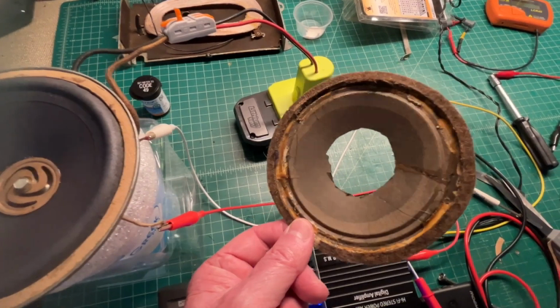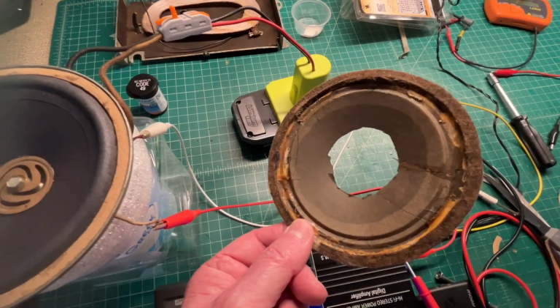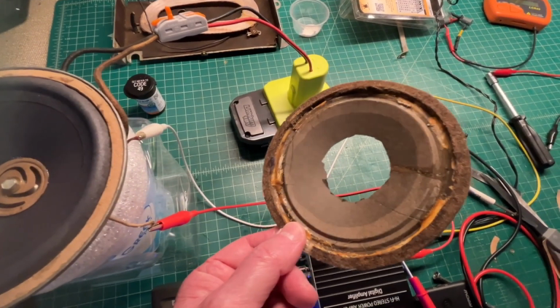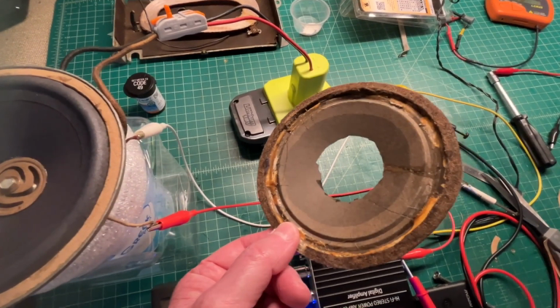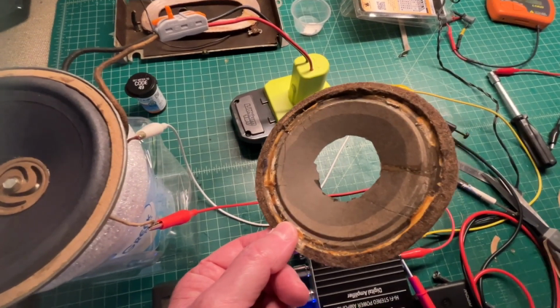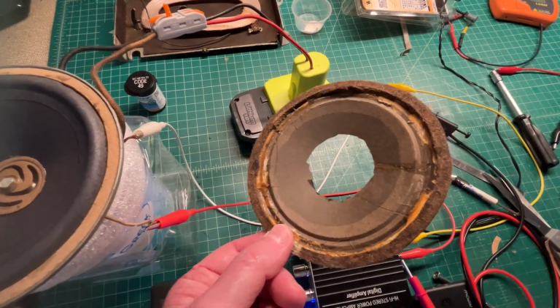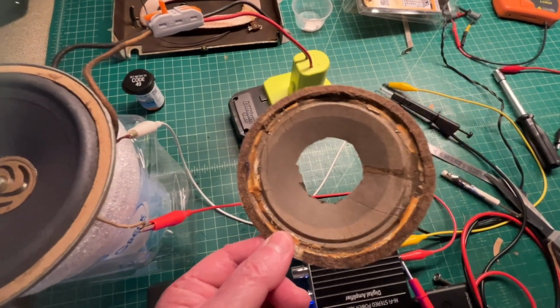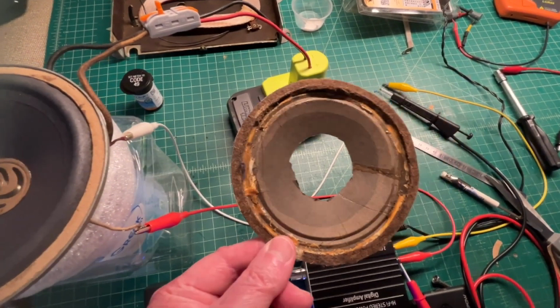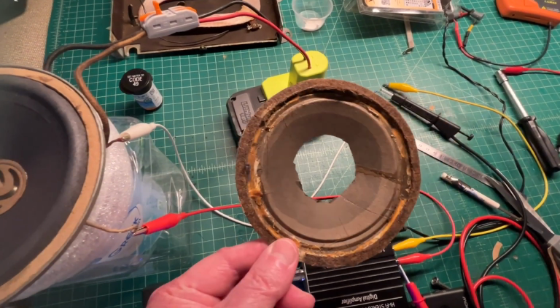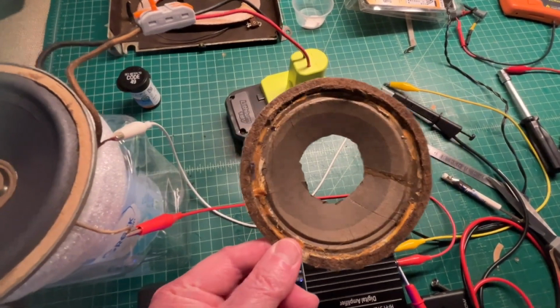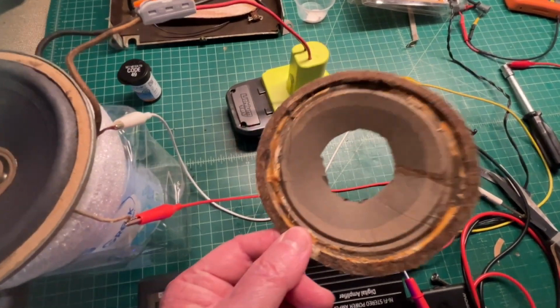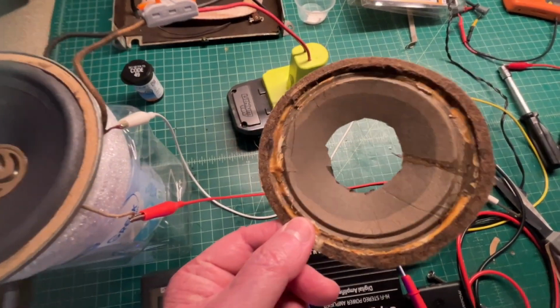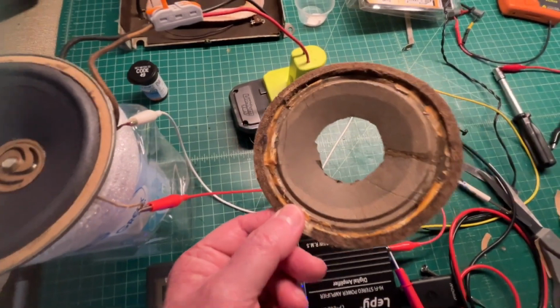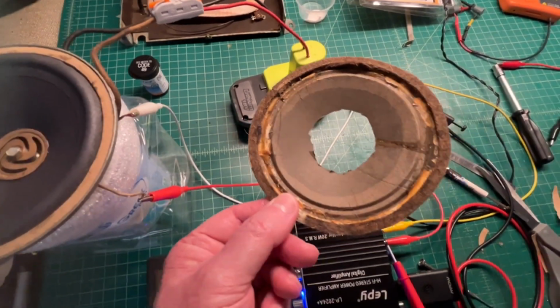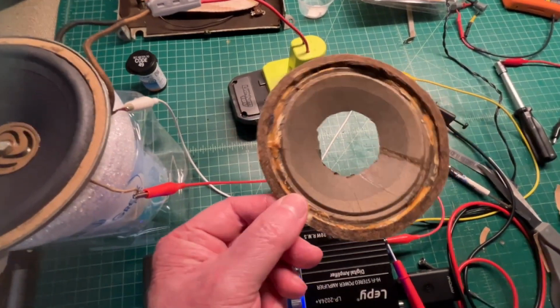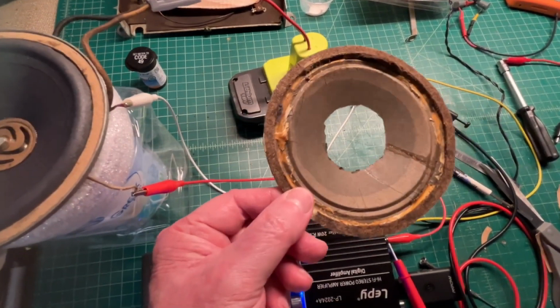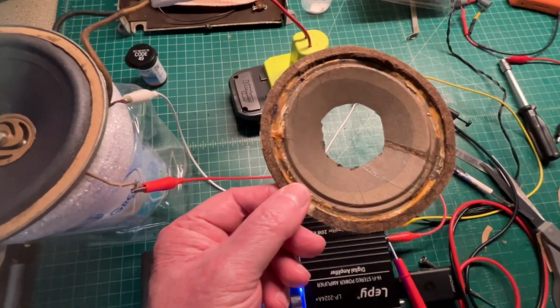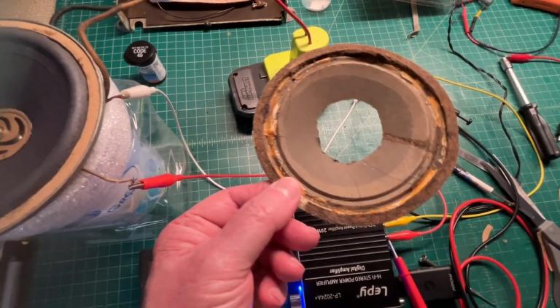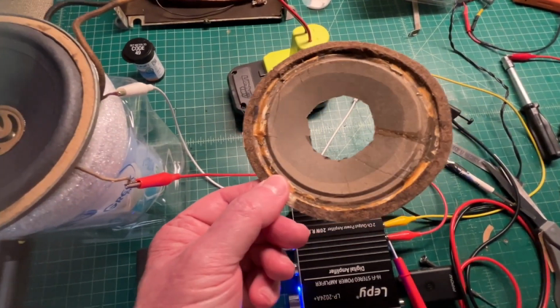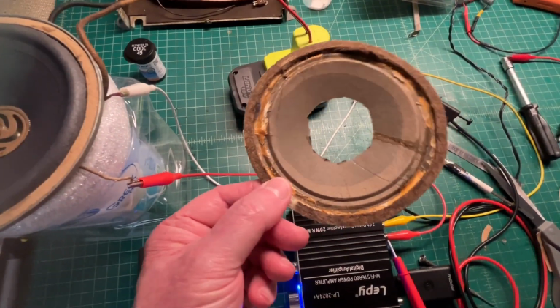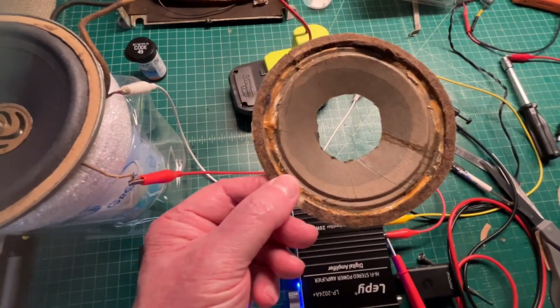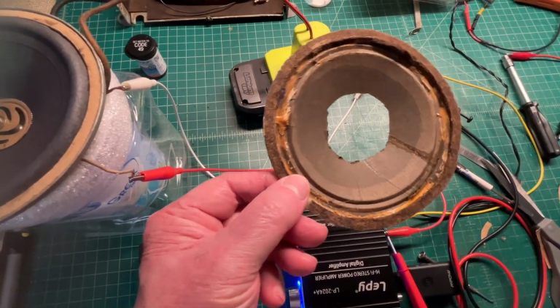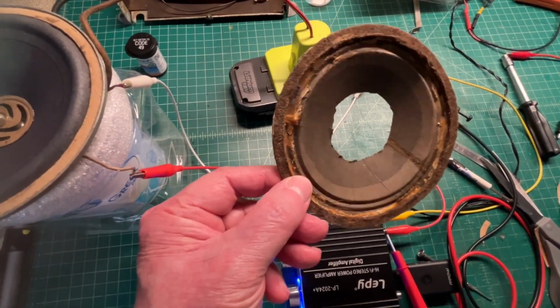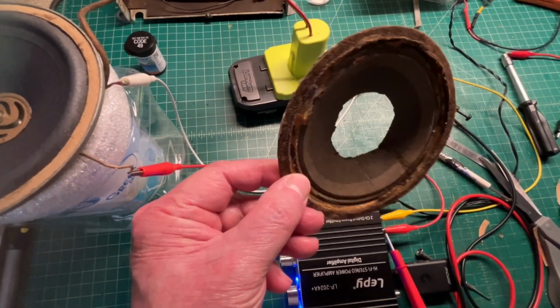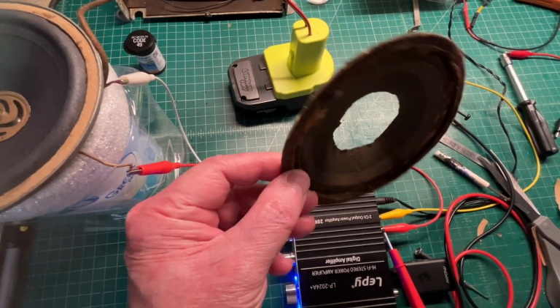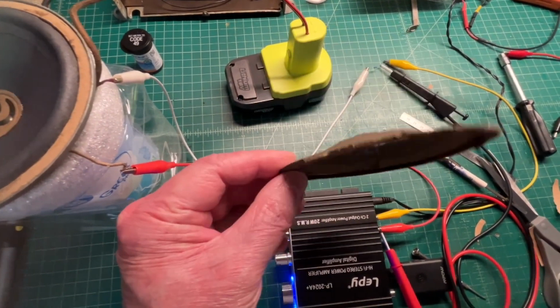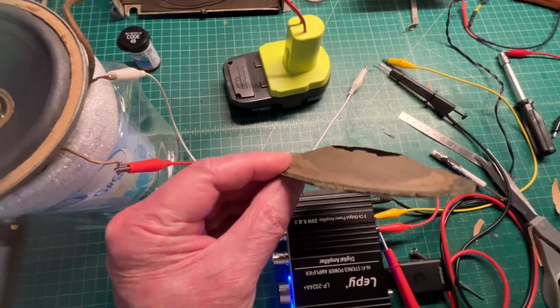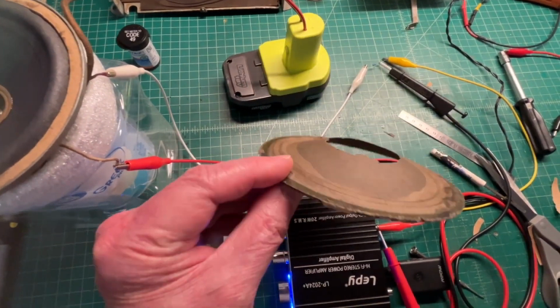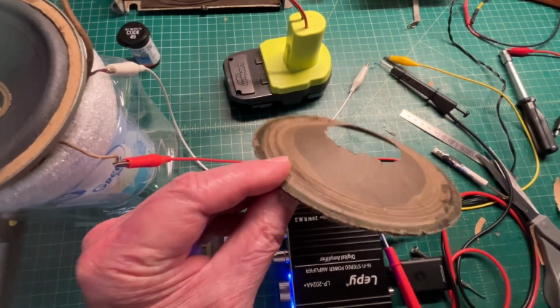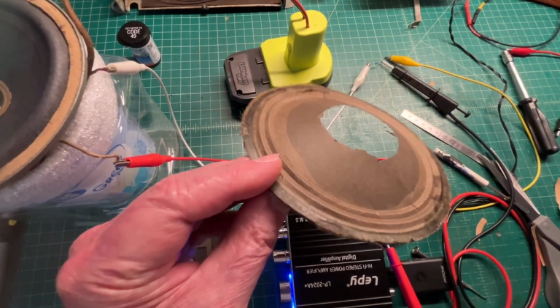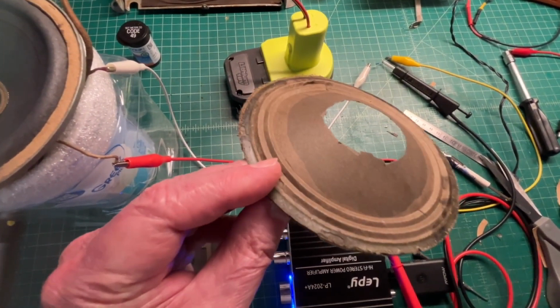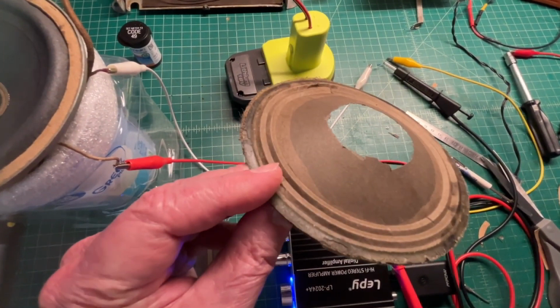The old cone — what's left of it. Not much.